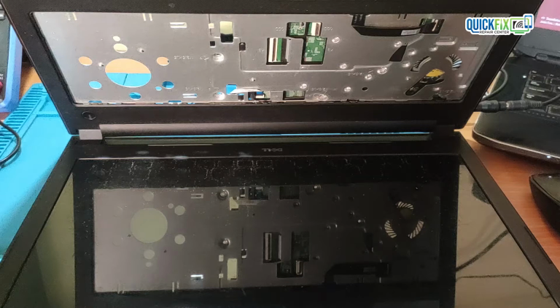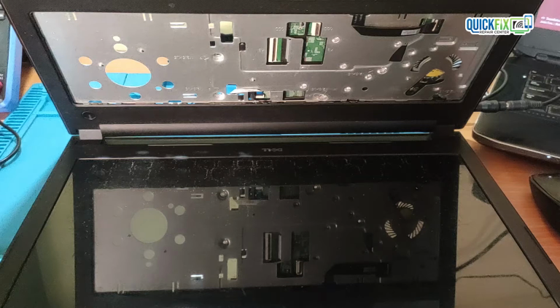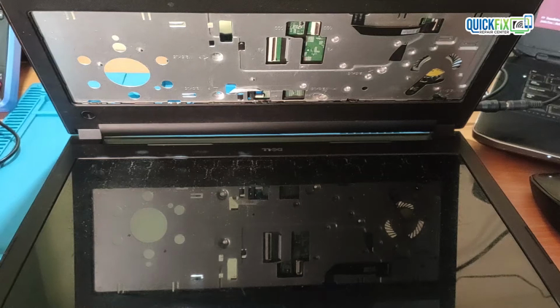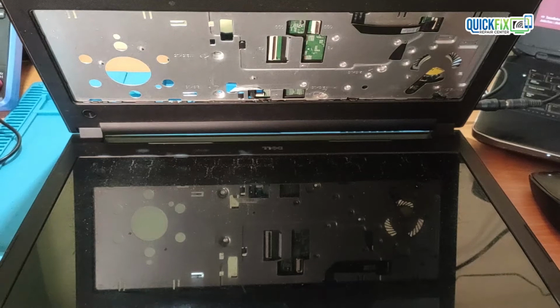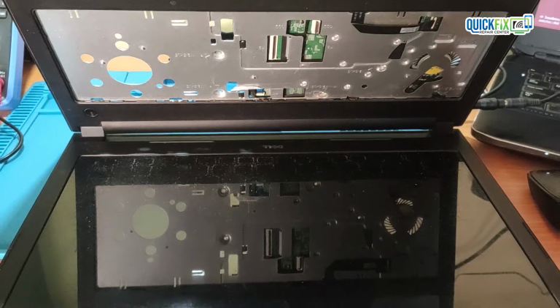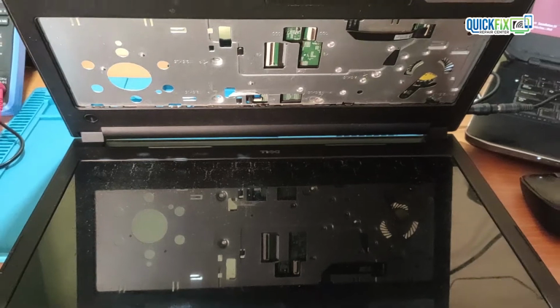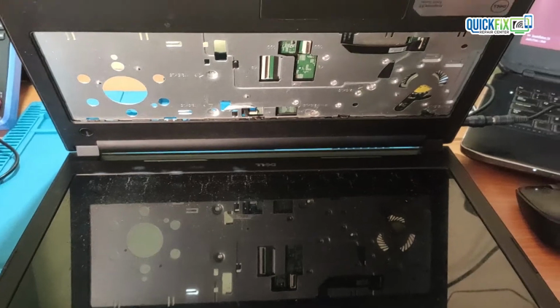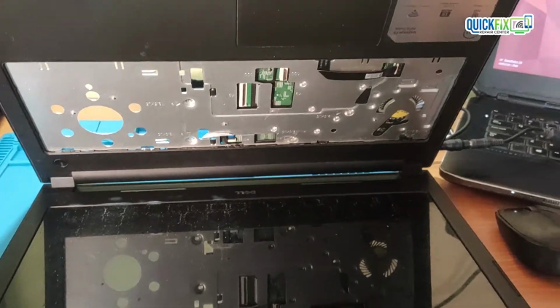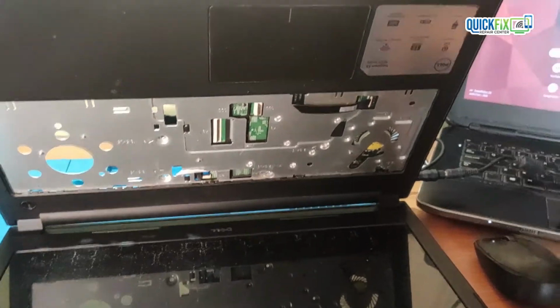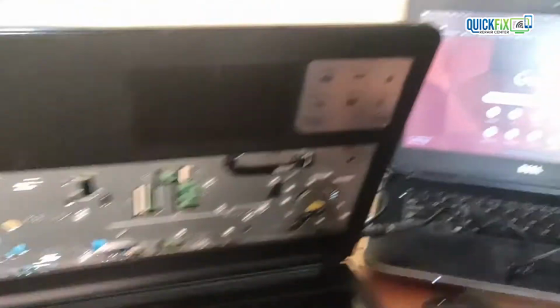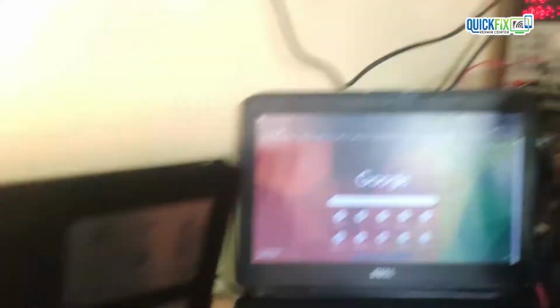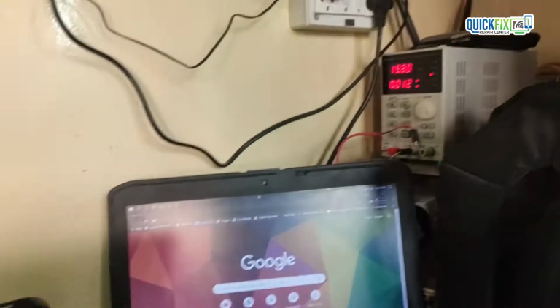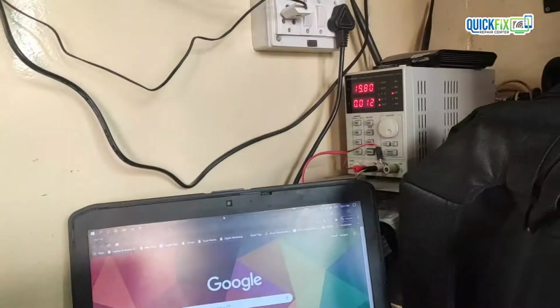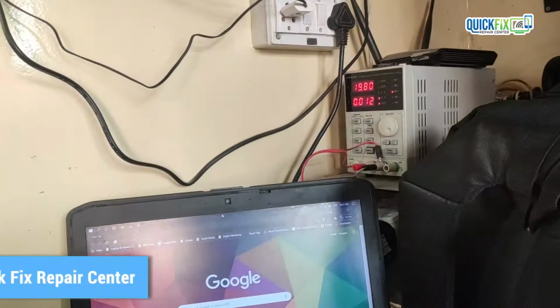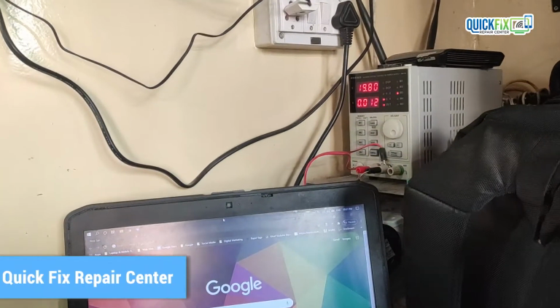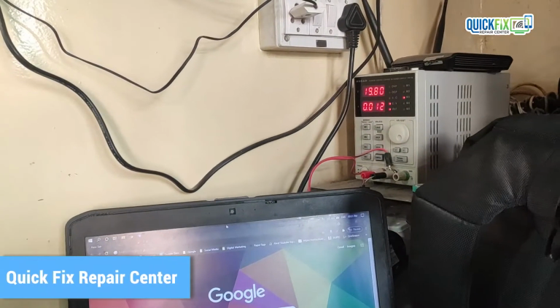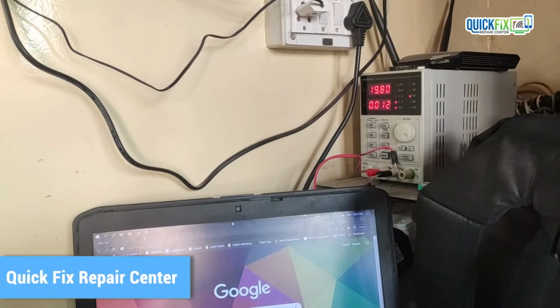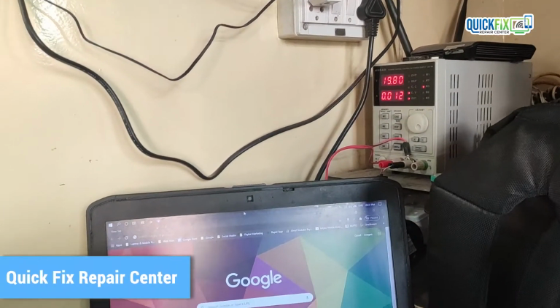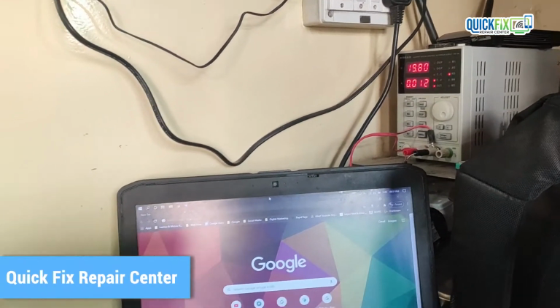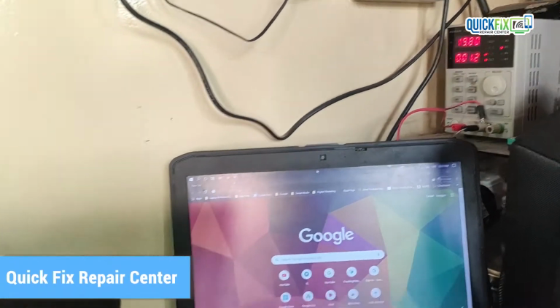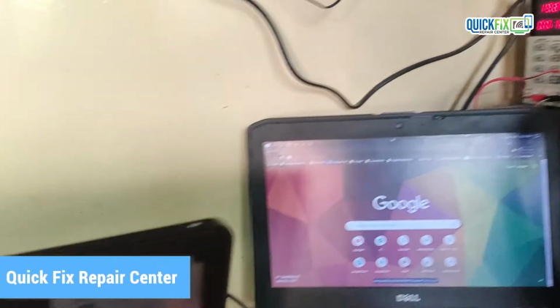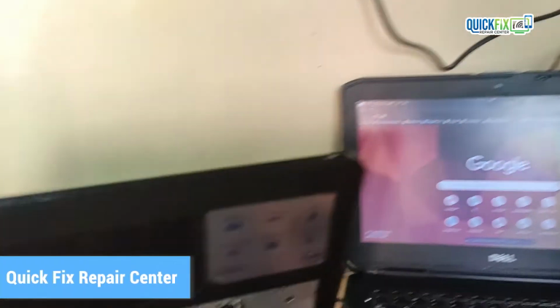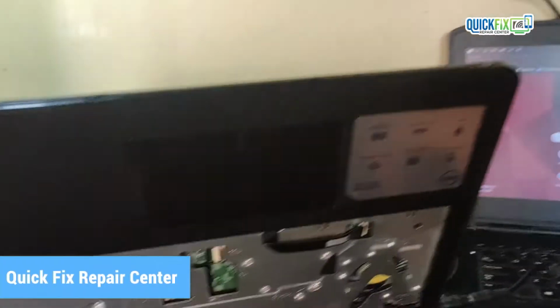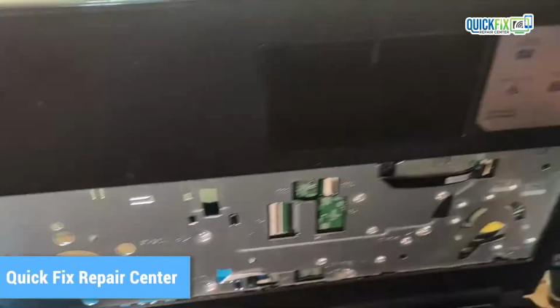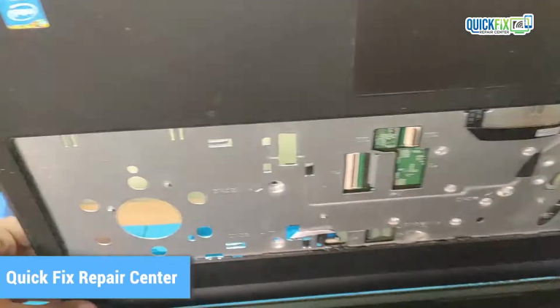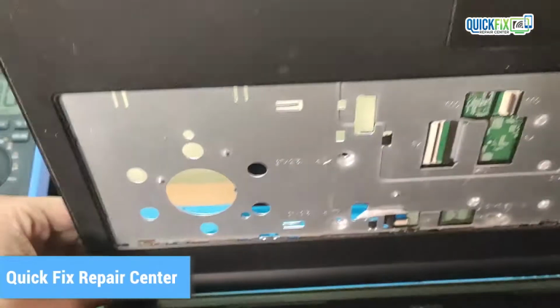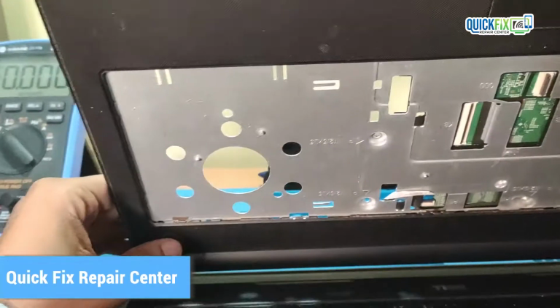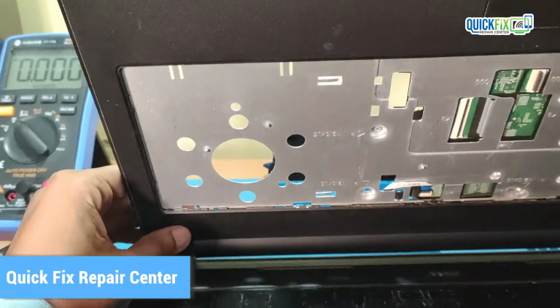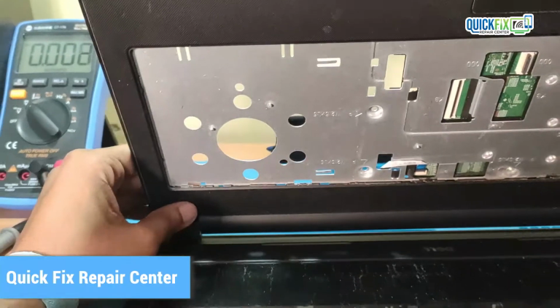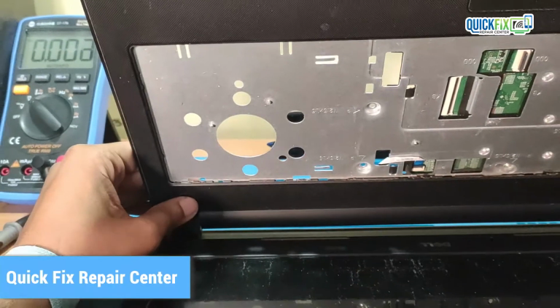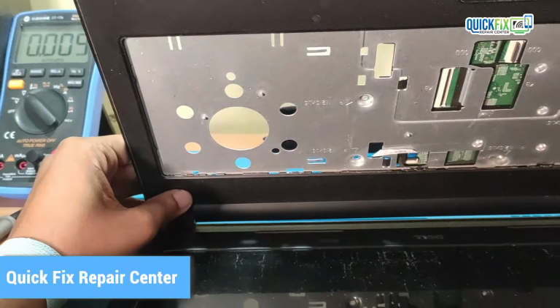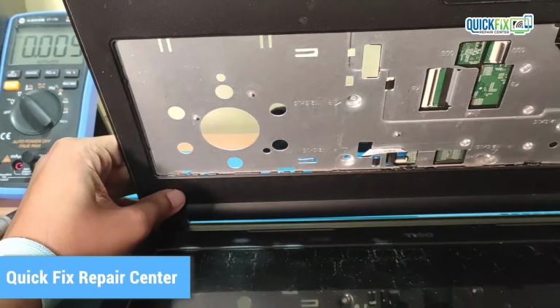Hello everyone, Rohan here from Fakefeet's Repair Center. Today I received a Dell laptop which won't turn on.